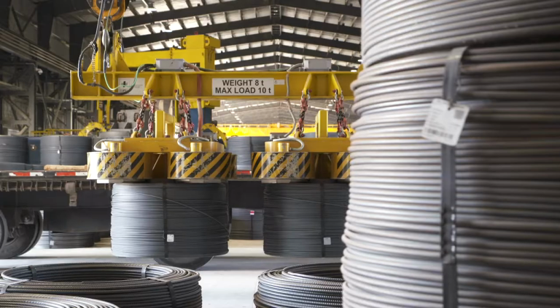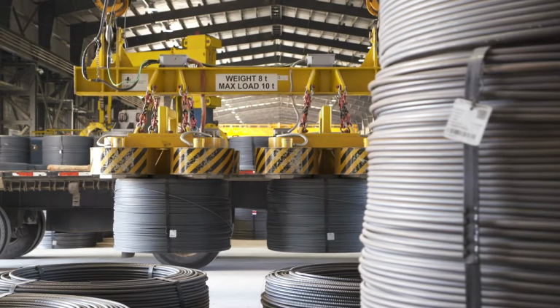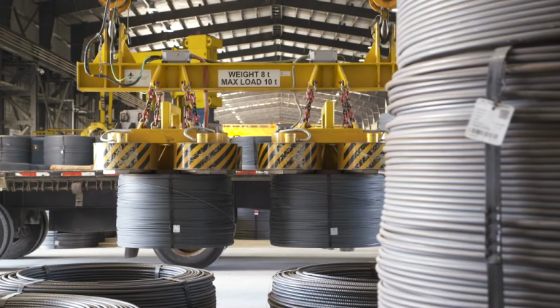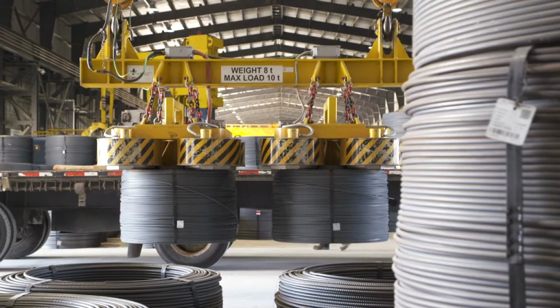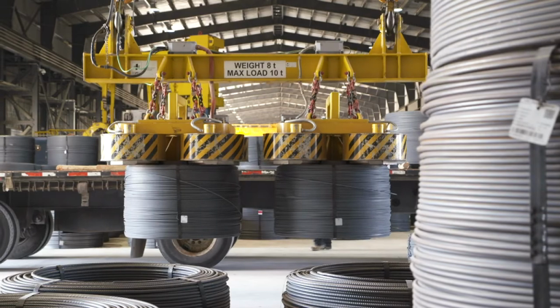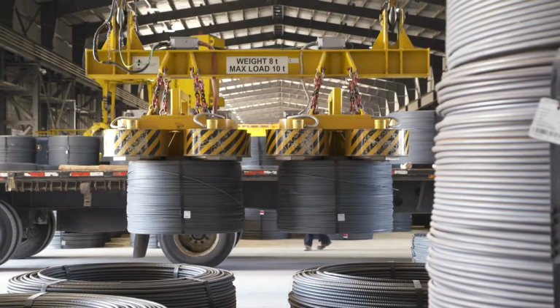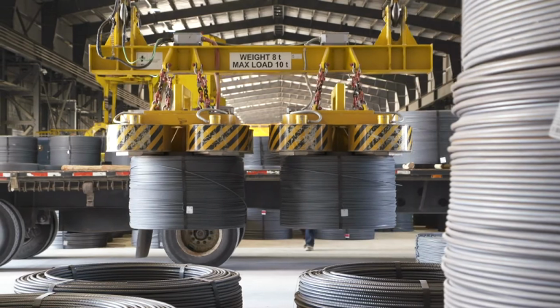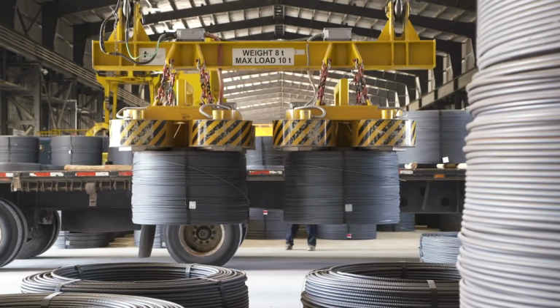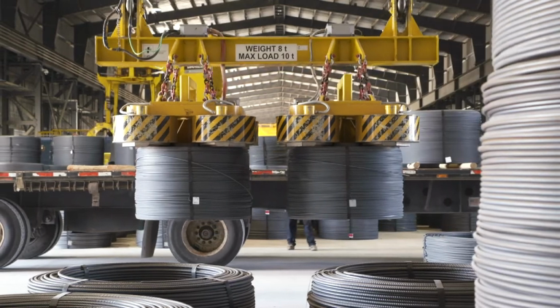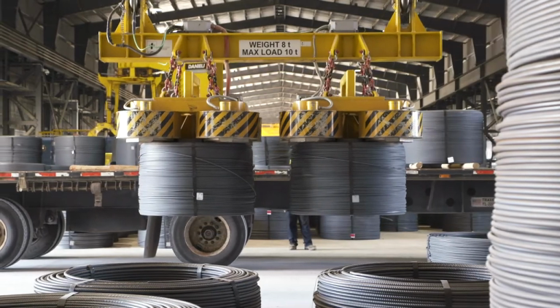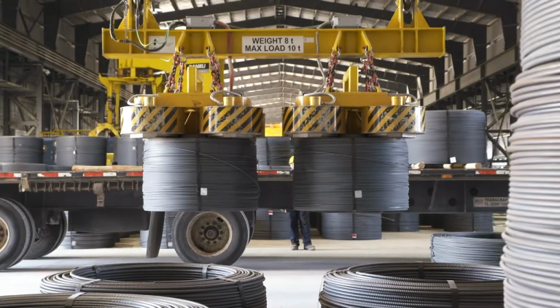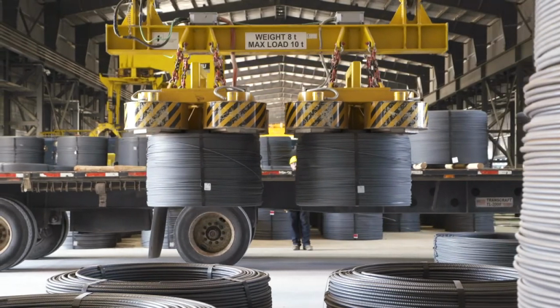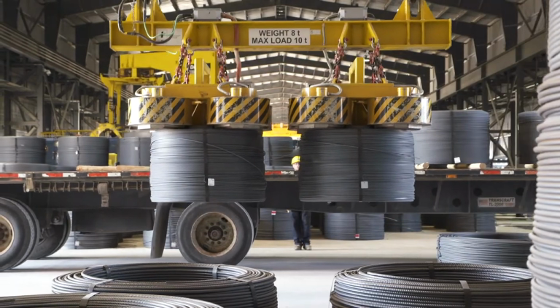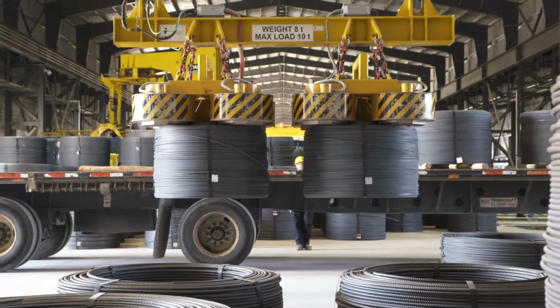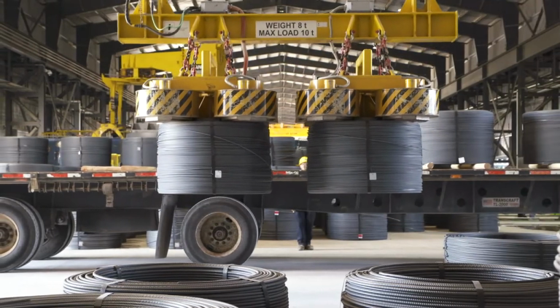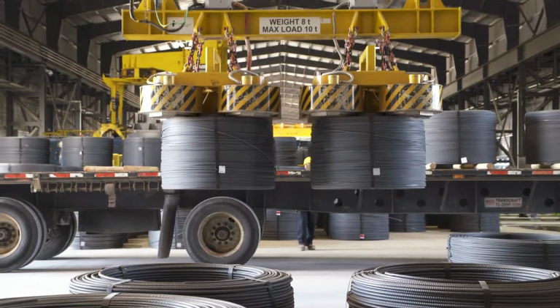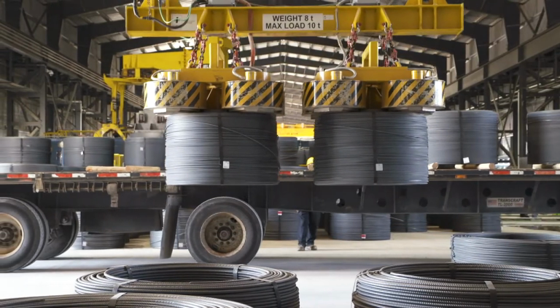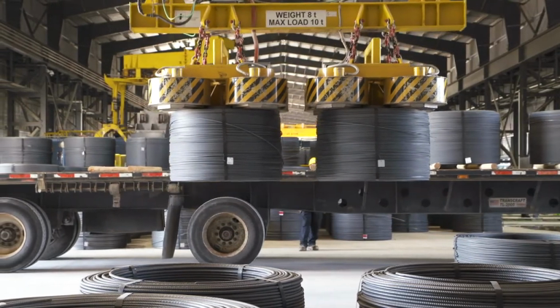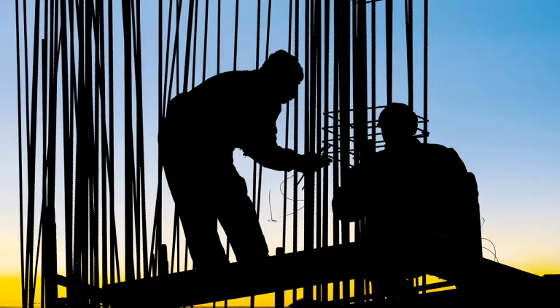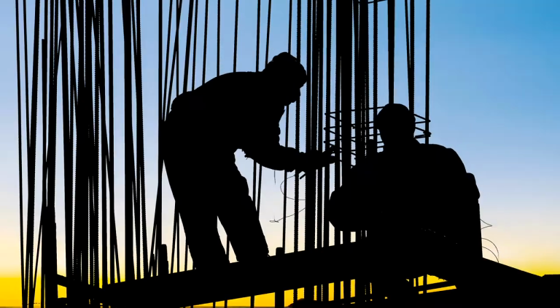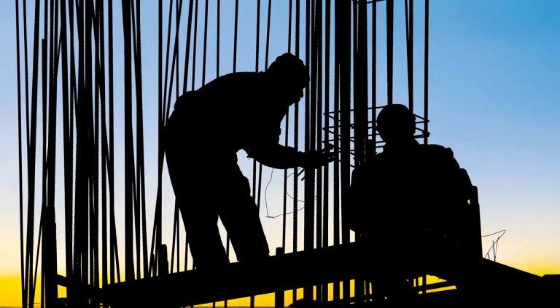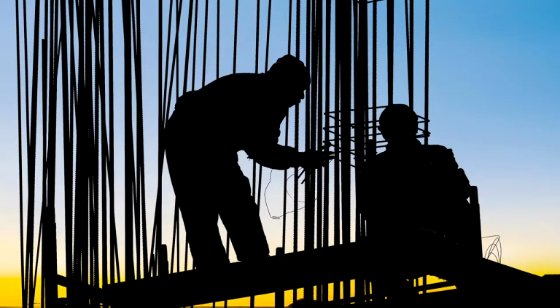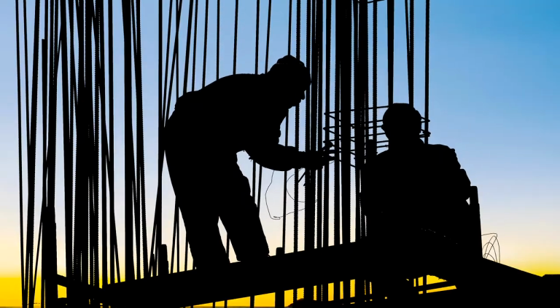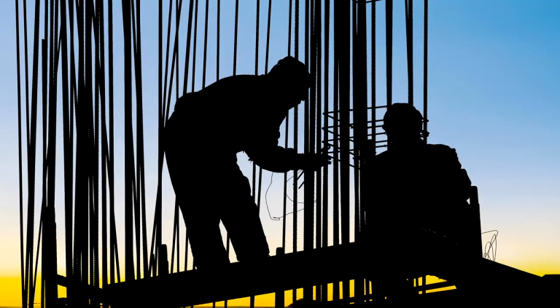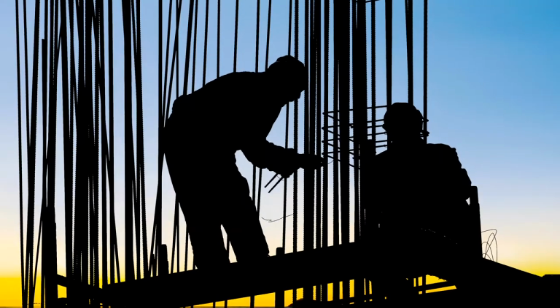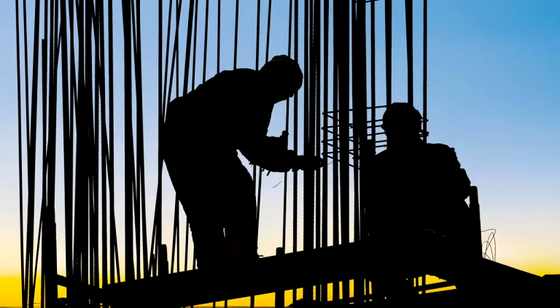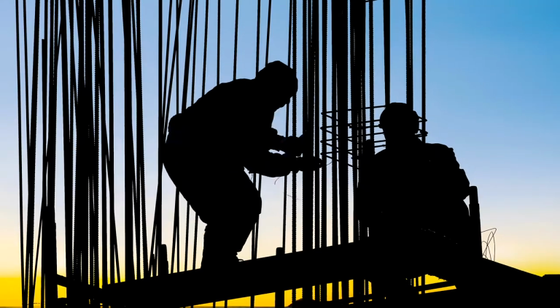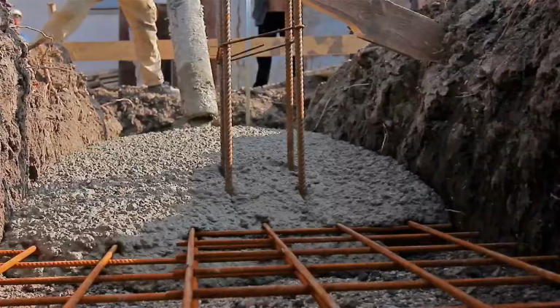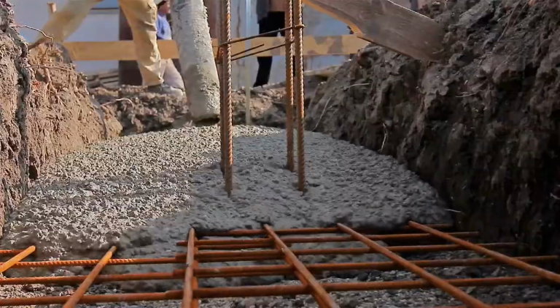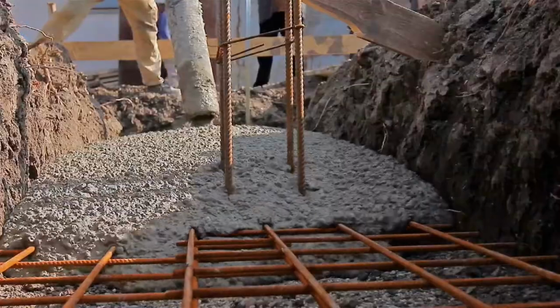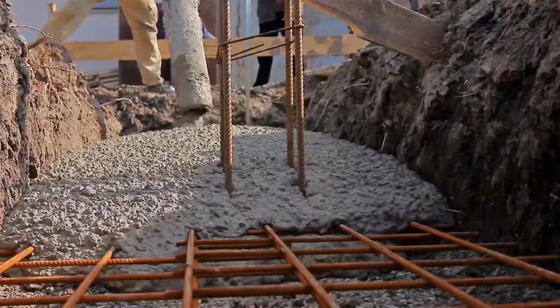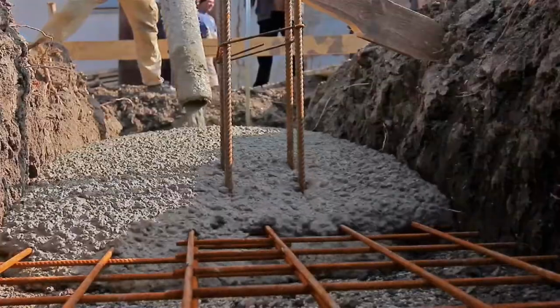It has also led to product innovations, like spooled rebar, which have helped make us the leading producer of rebar in the United States.